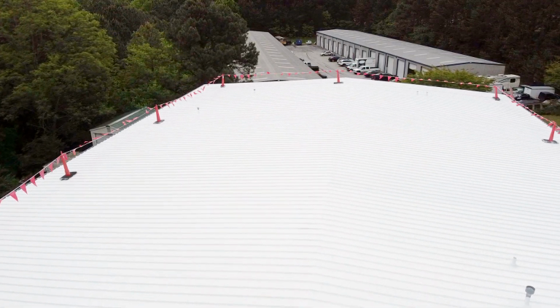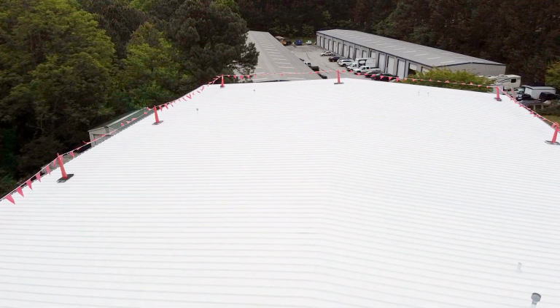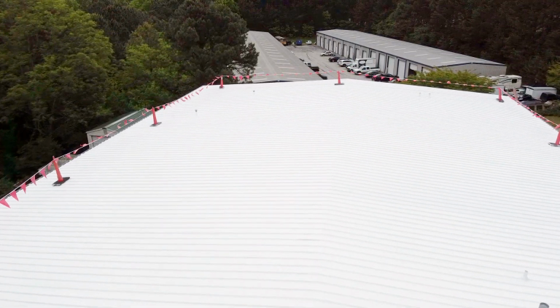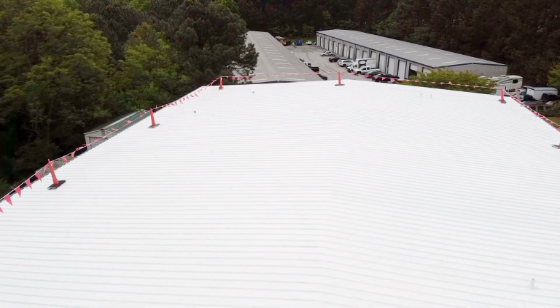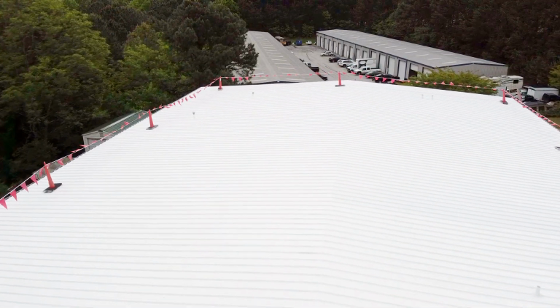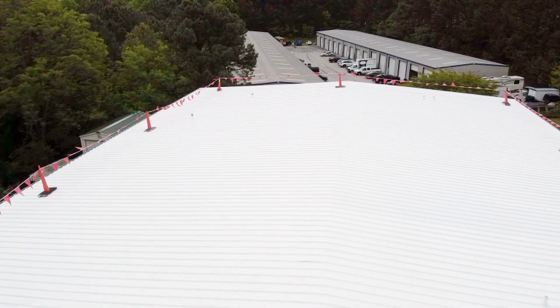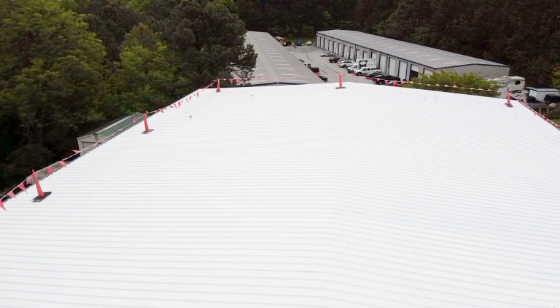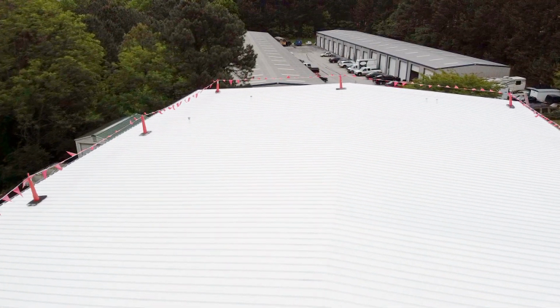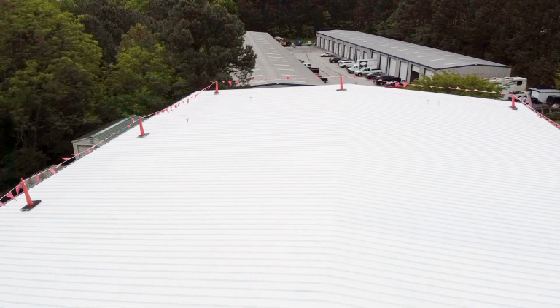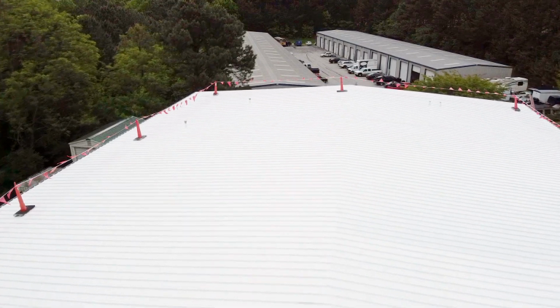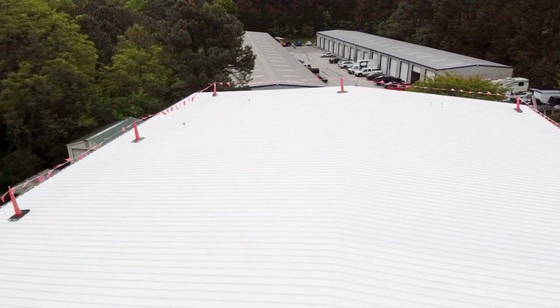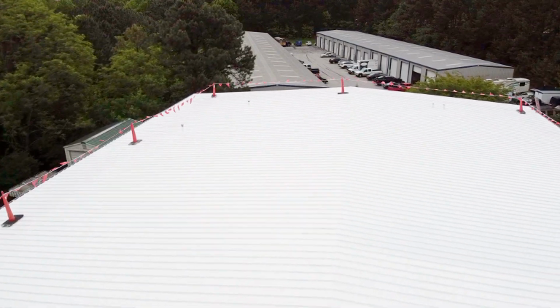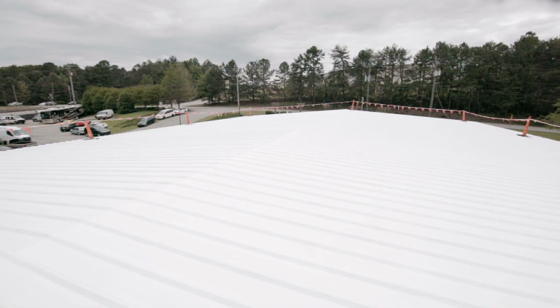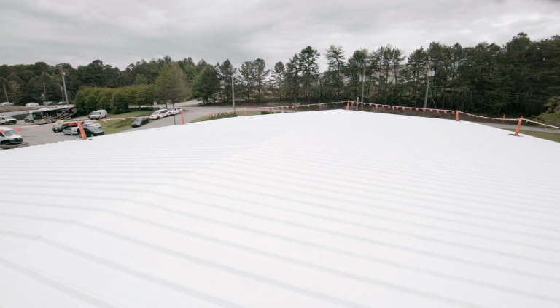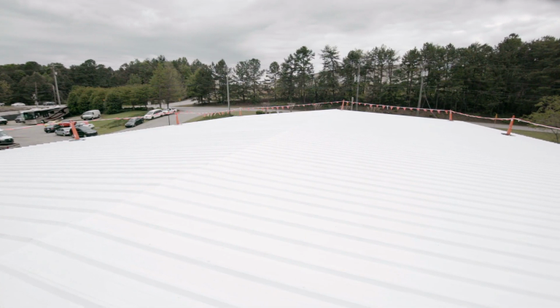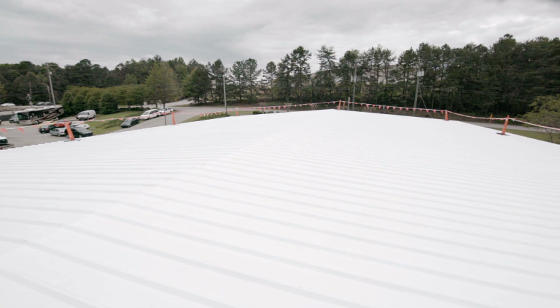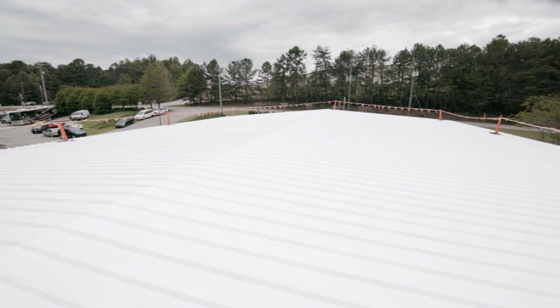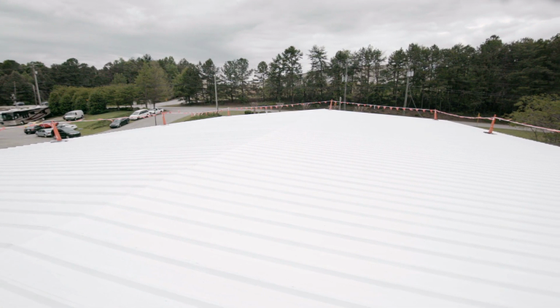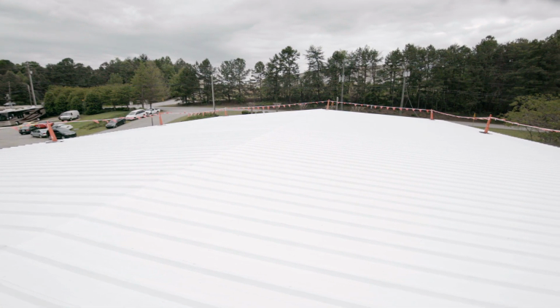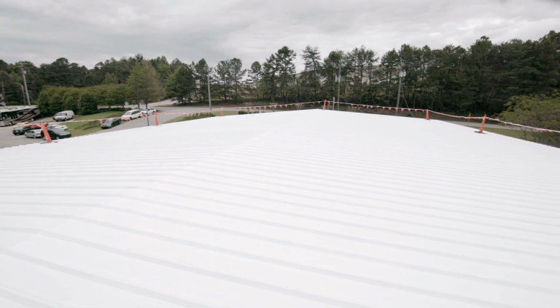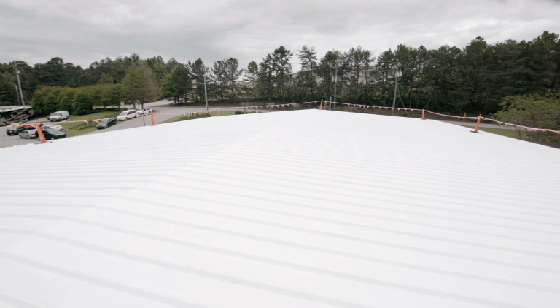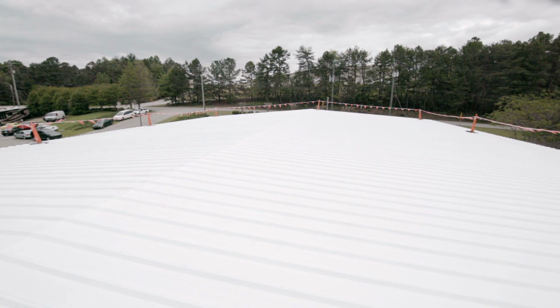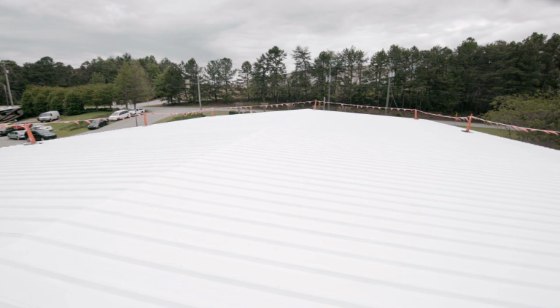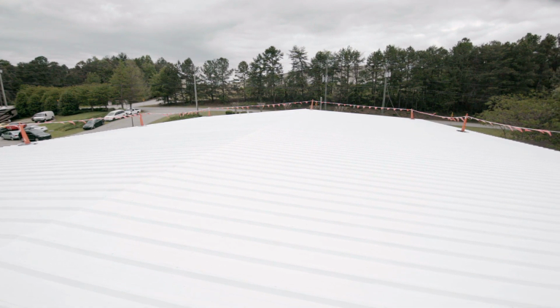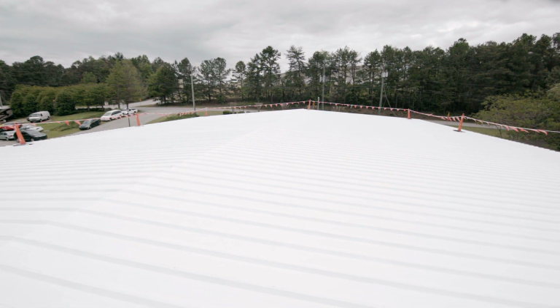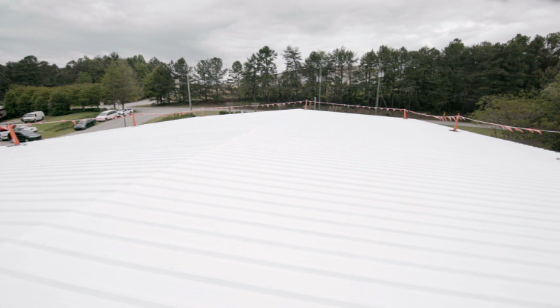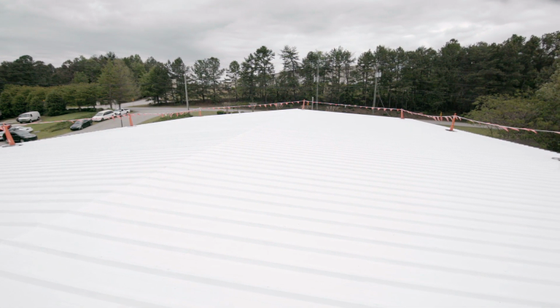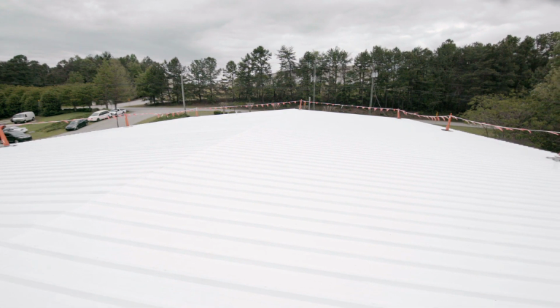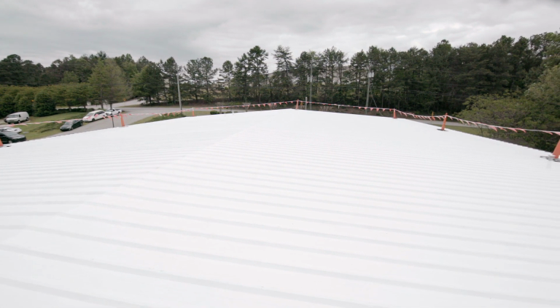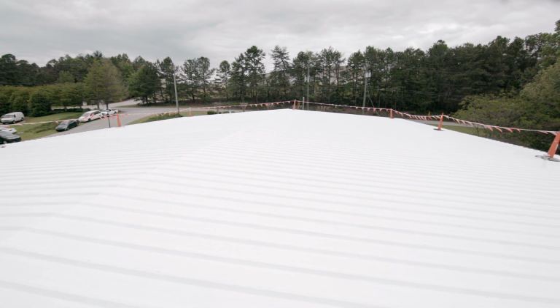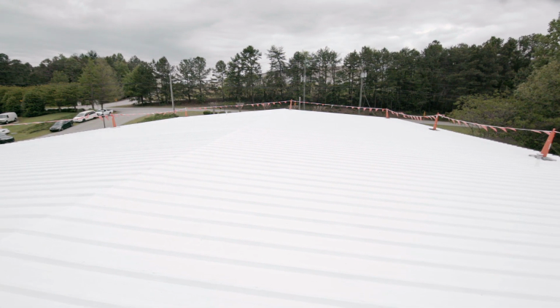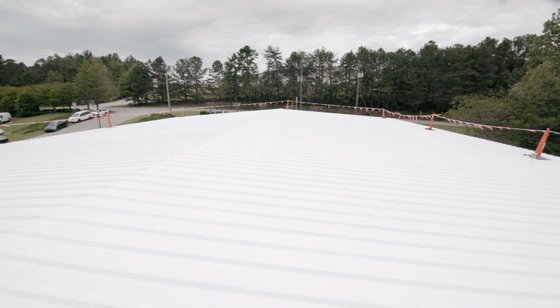With these five easy steps, you can benefit from a cost-effective, long-term metal roof restoration with our Hydro Stop system.